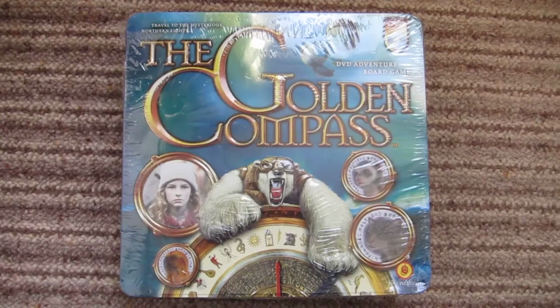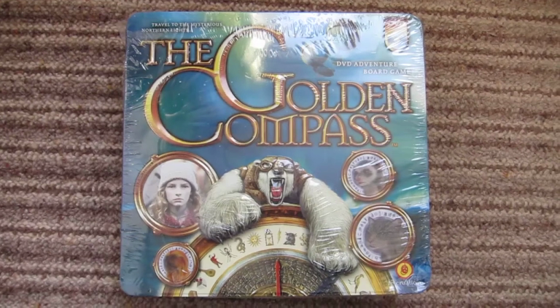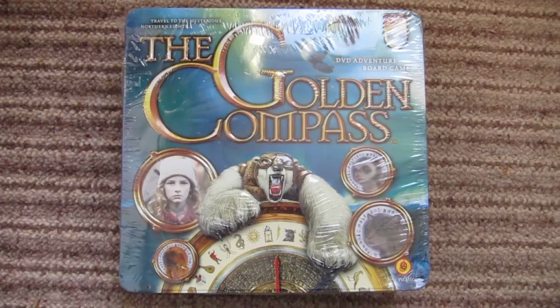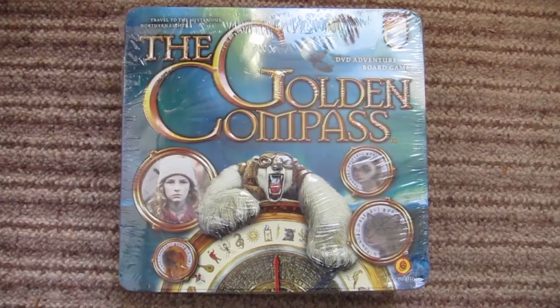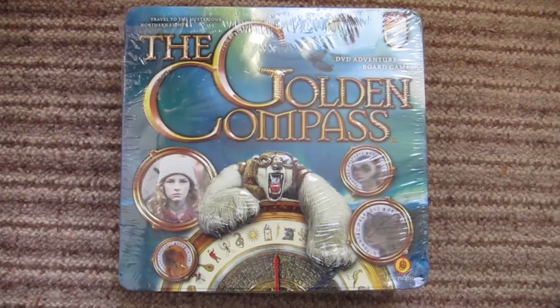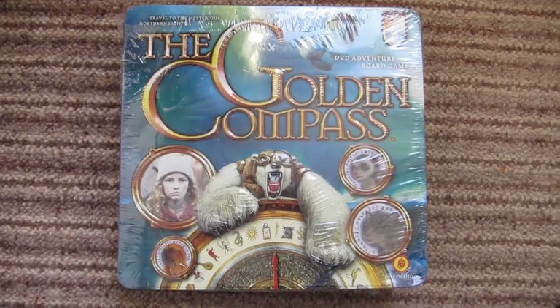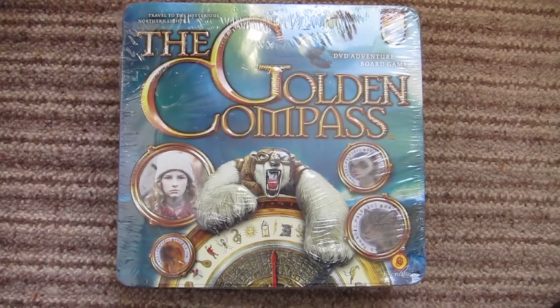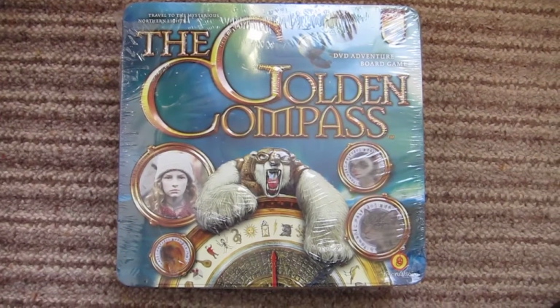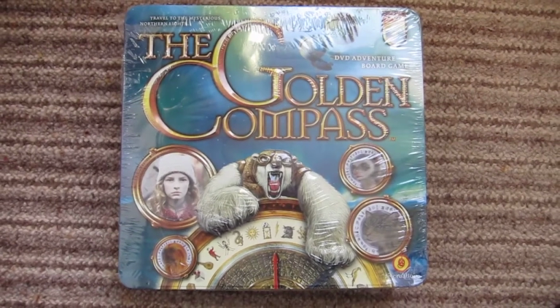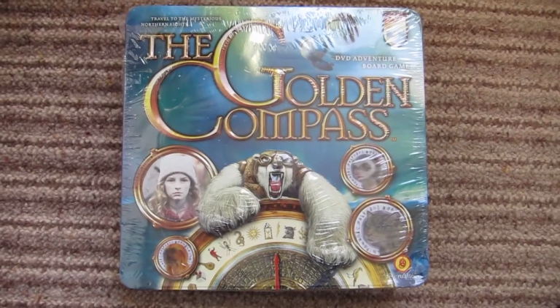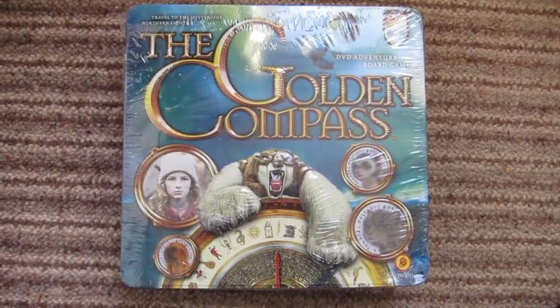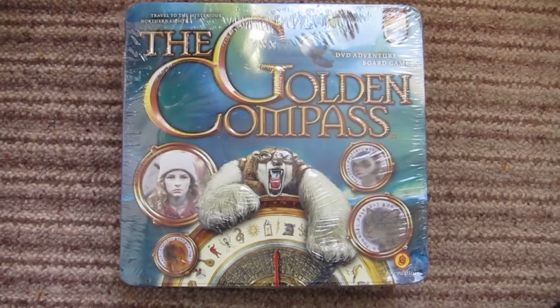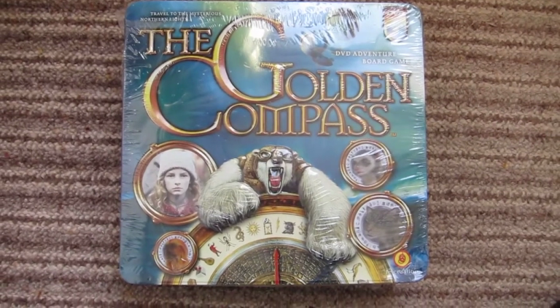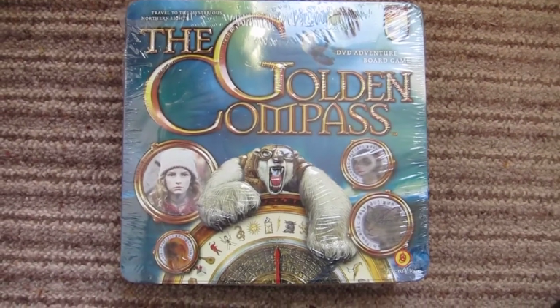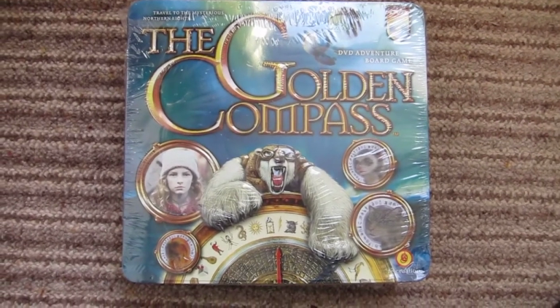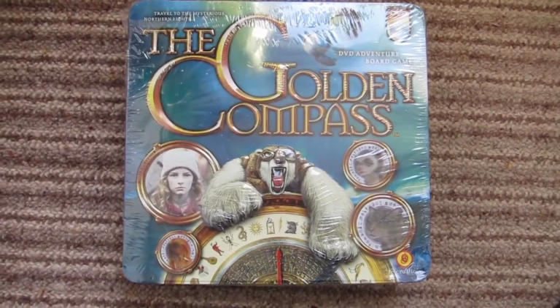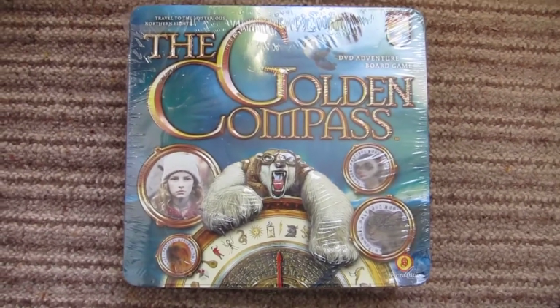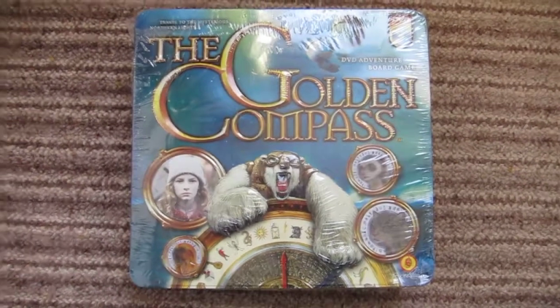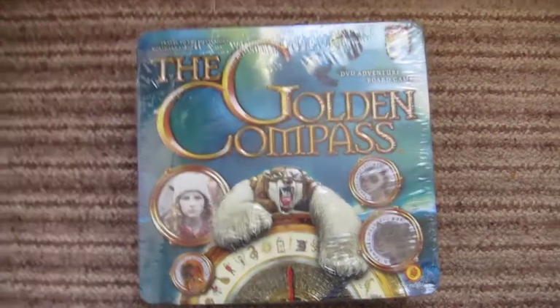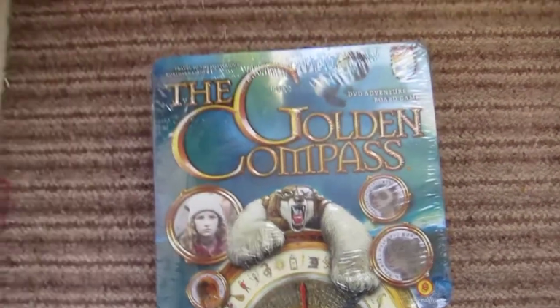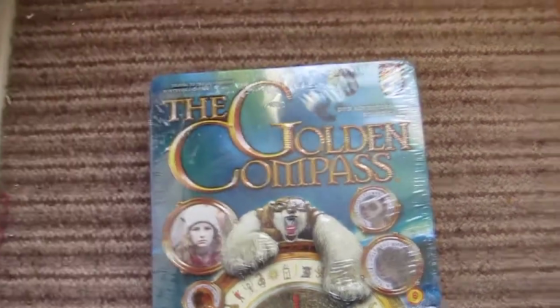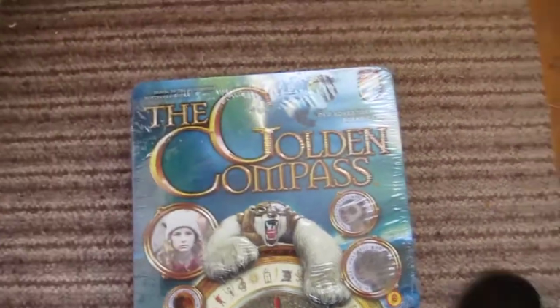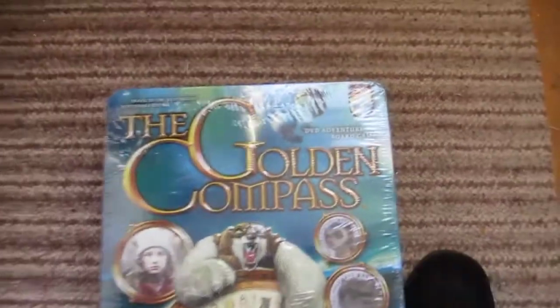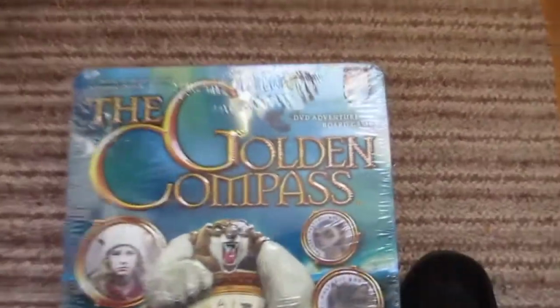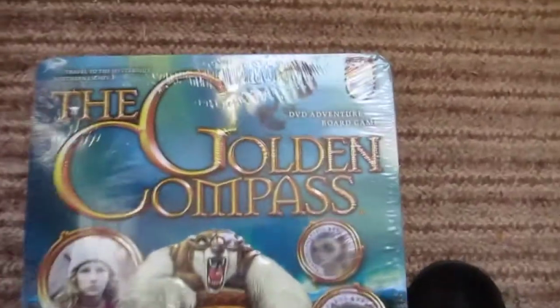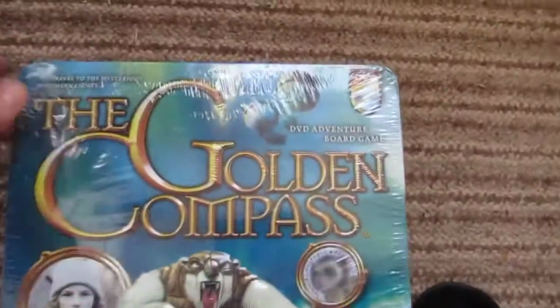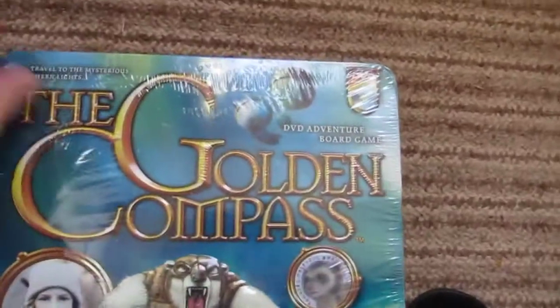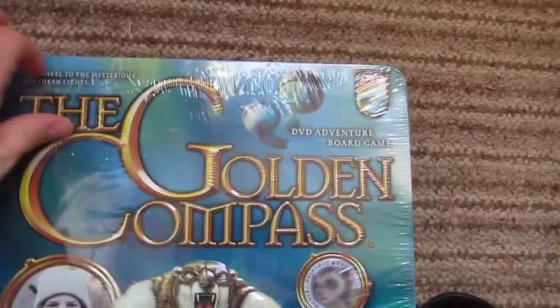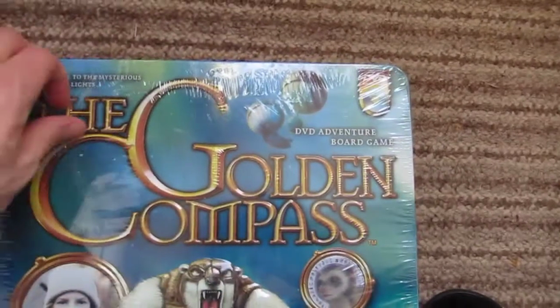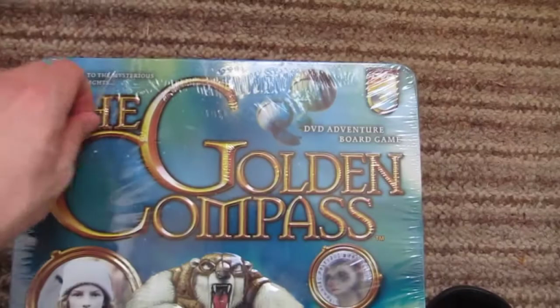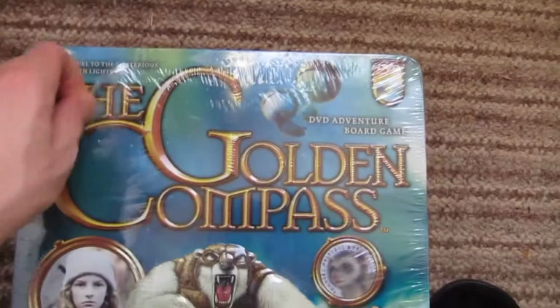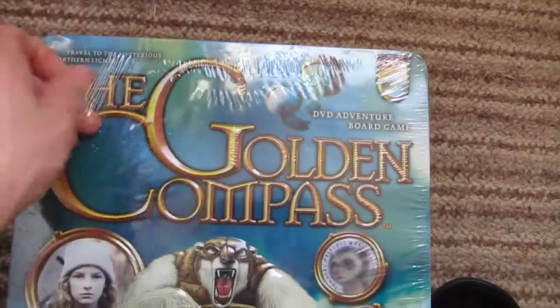Hi, this is a quick unboxing video for the Golden Compass. Let's get going shall we.